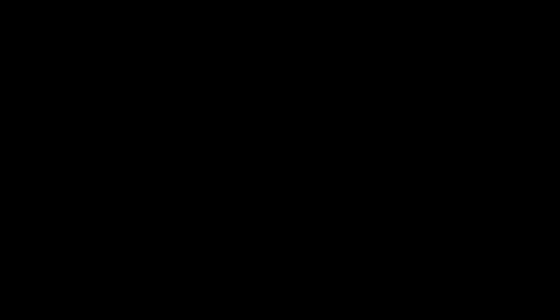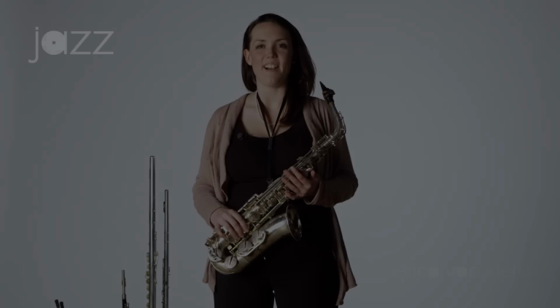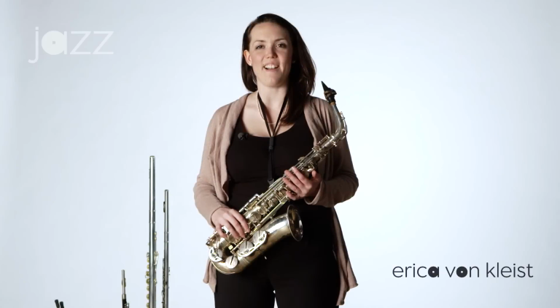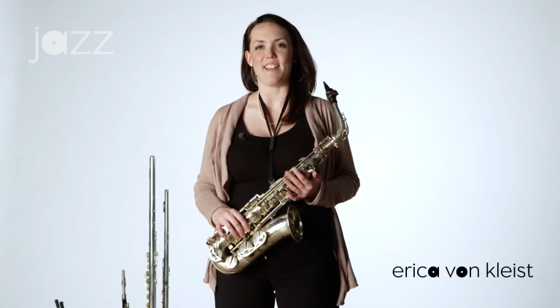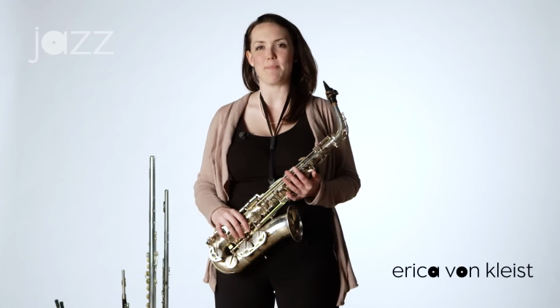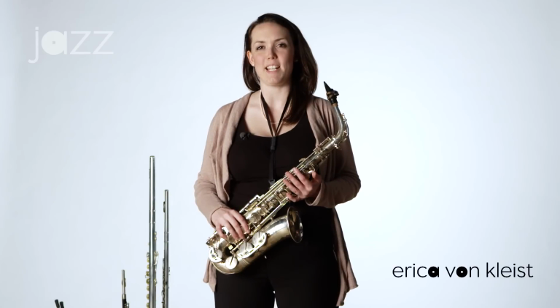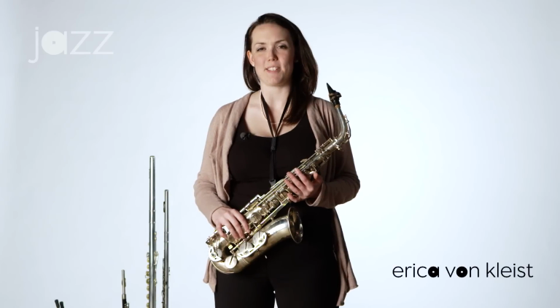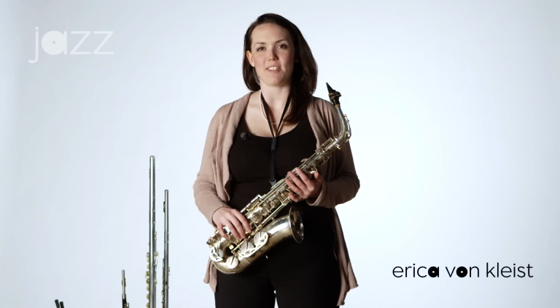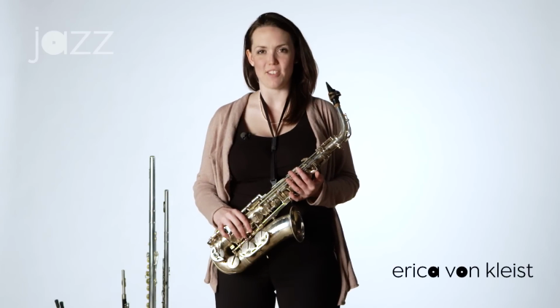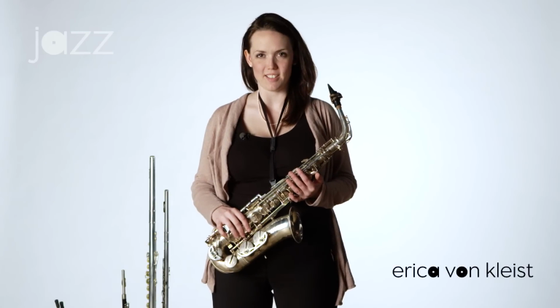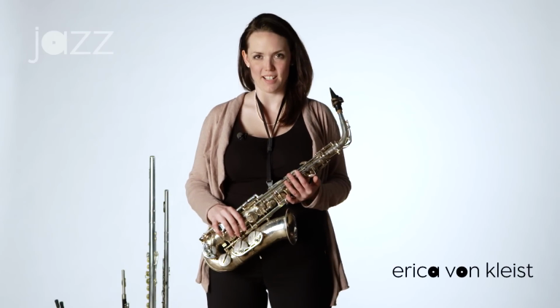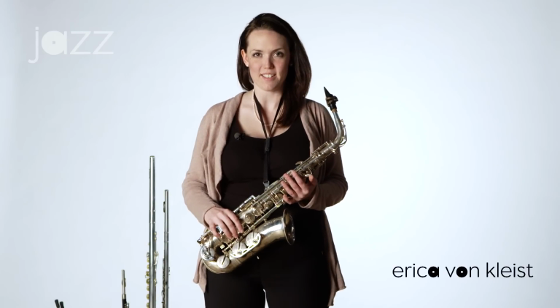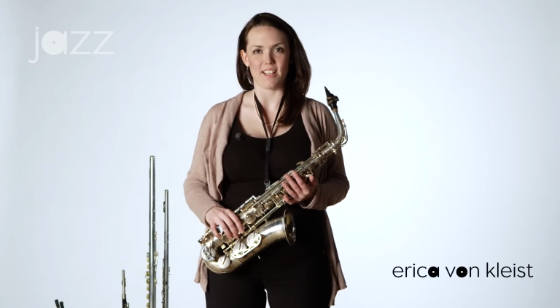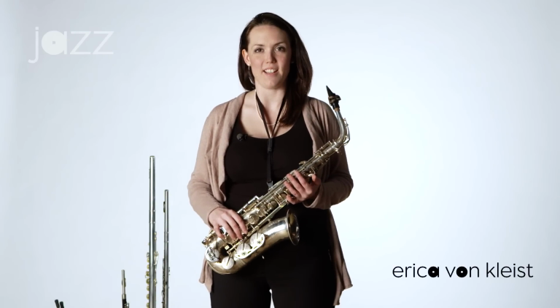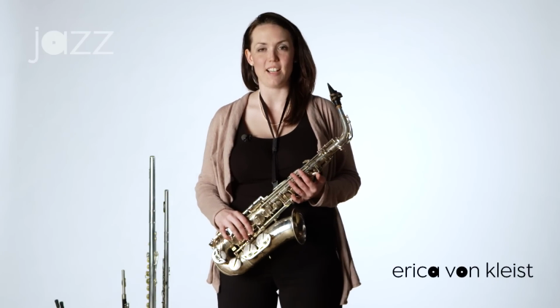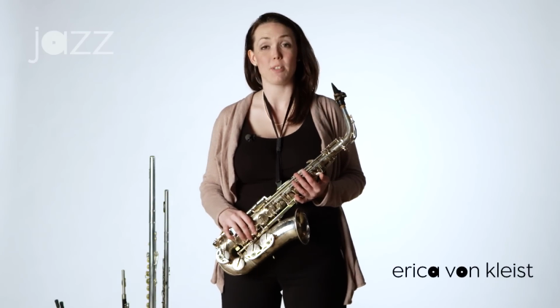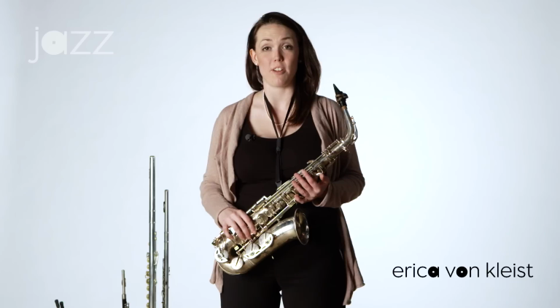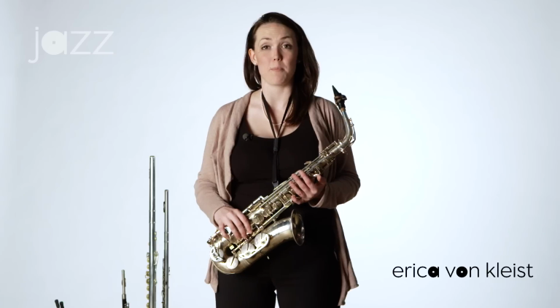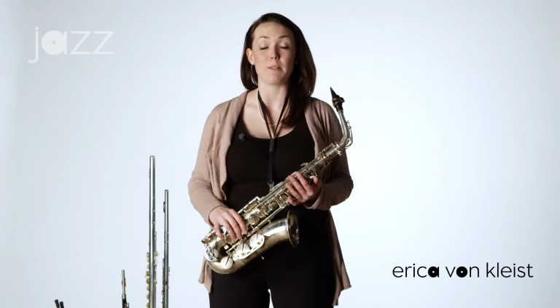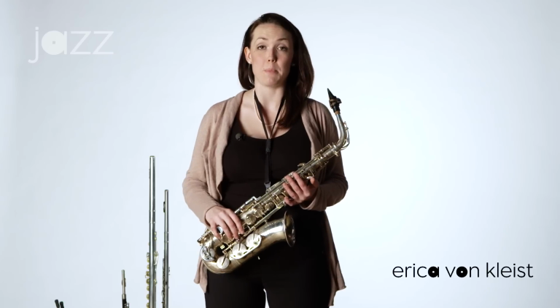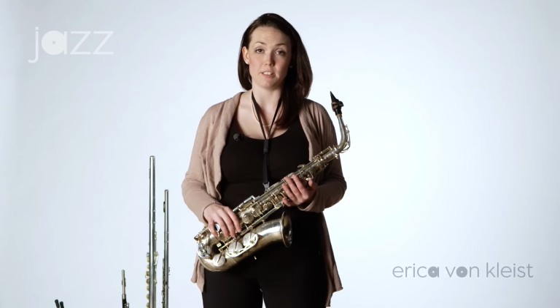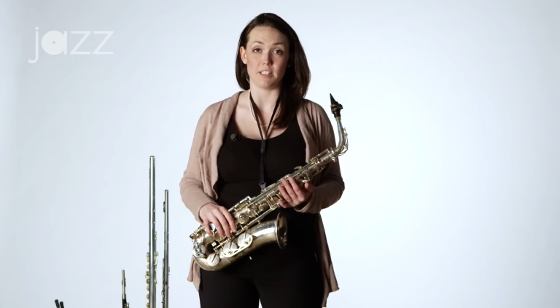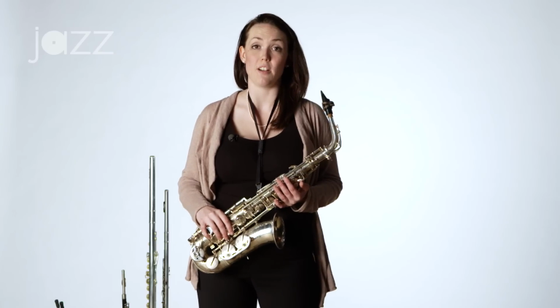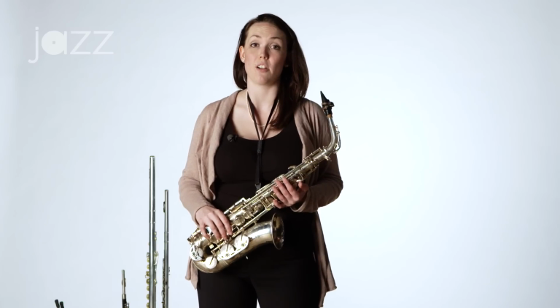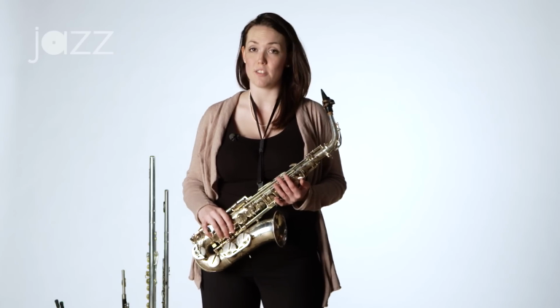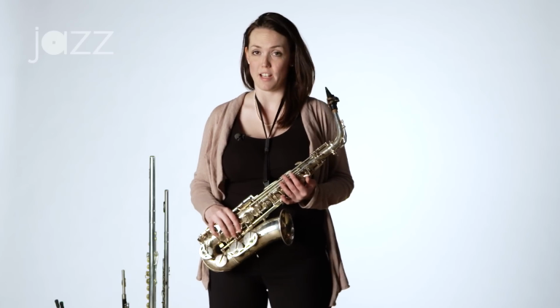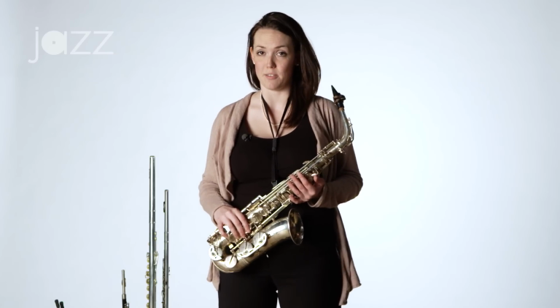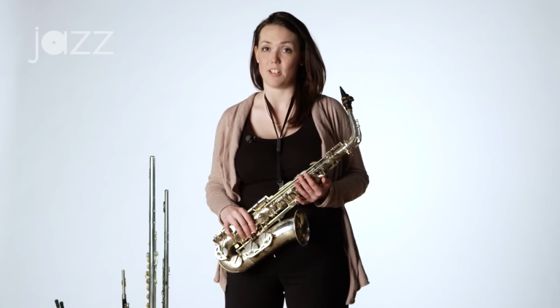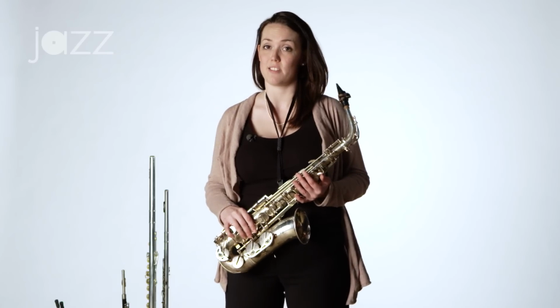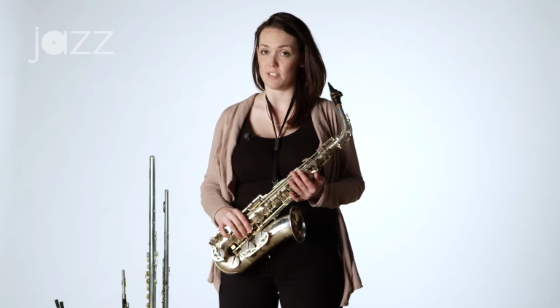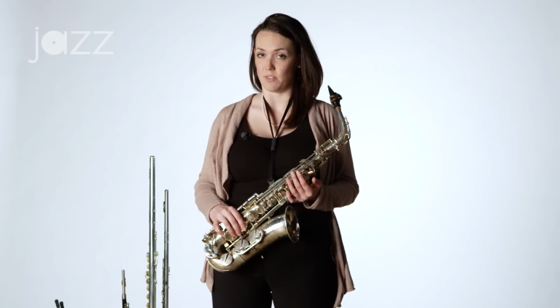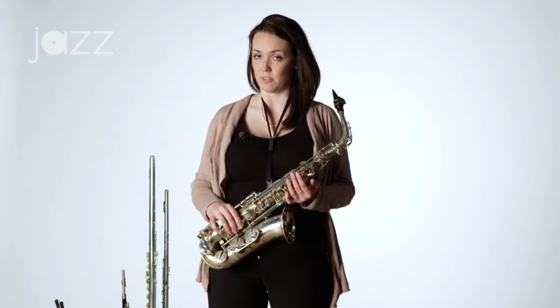Hi, my name is Erika von Kleist and I'm going to talk about building a good sound on saxophone.